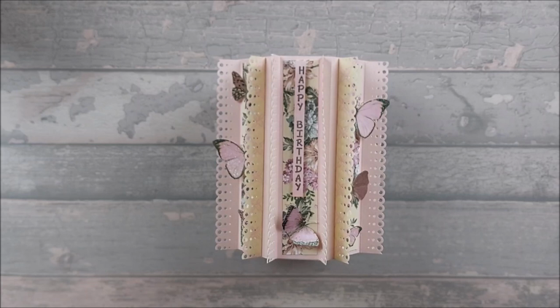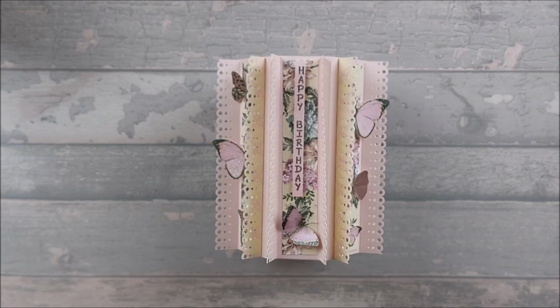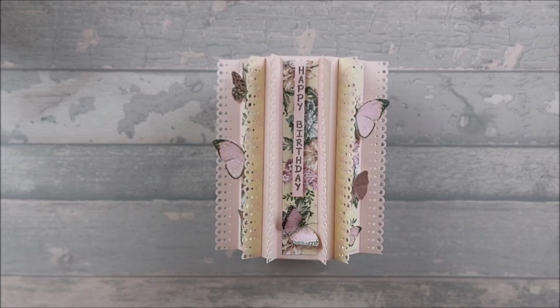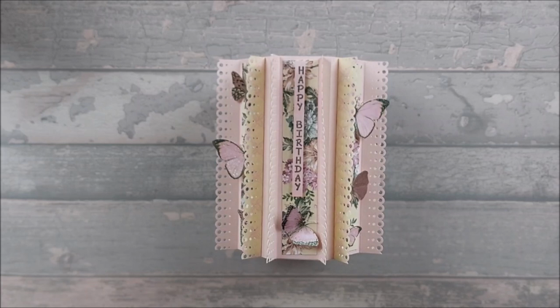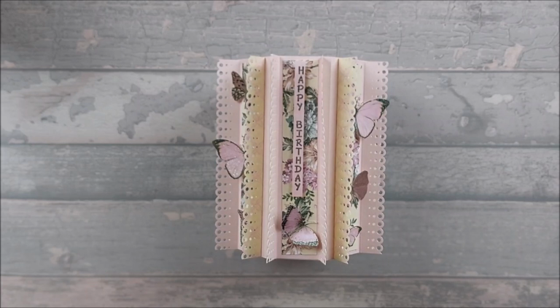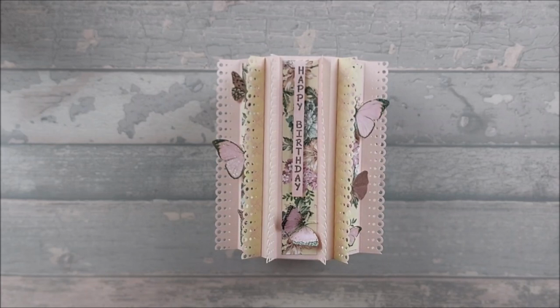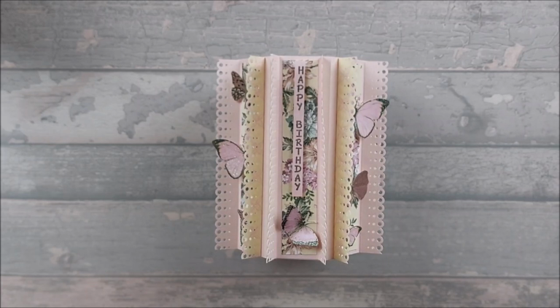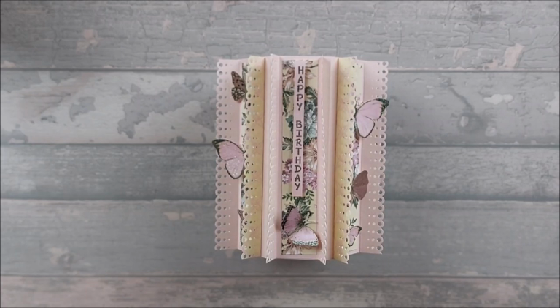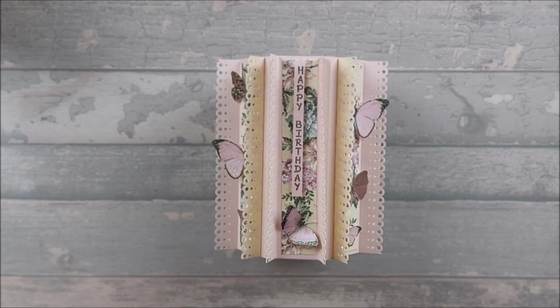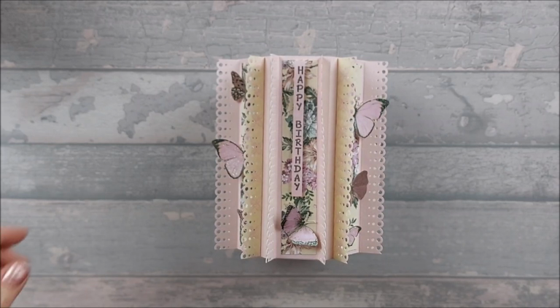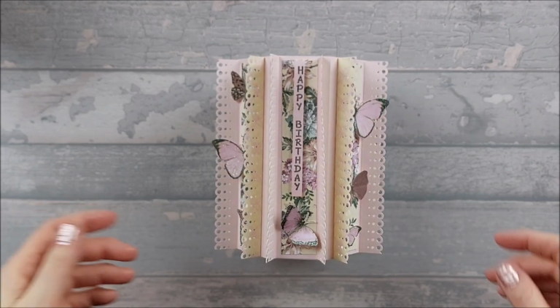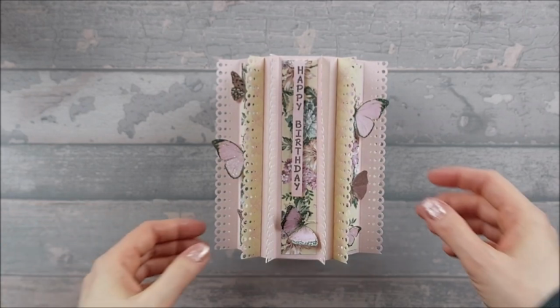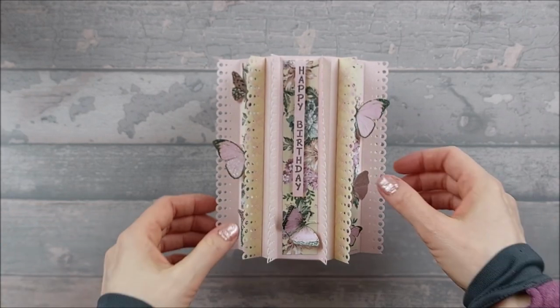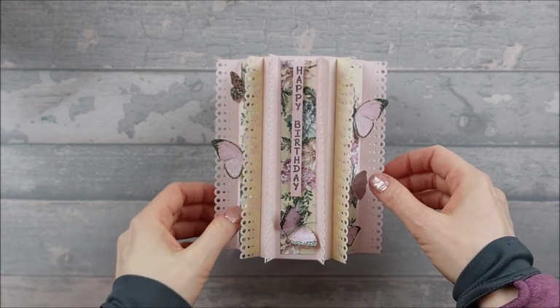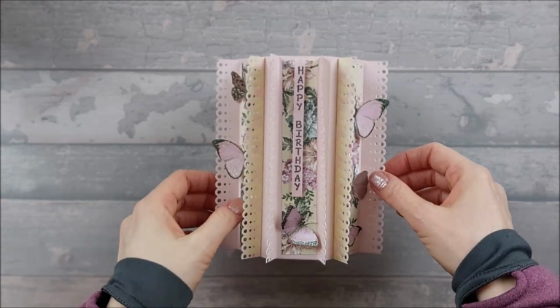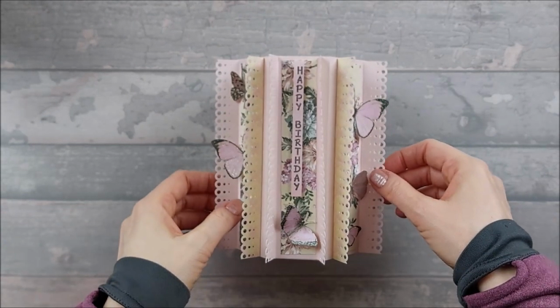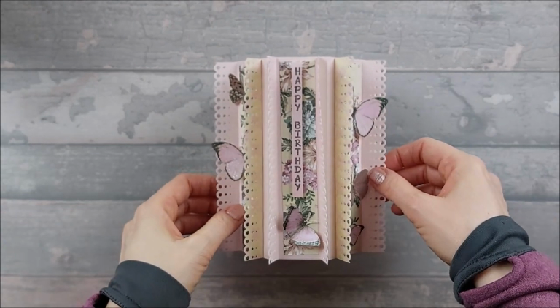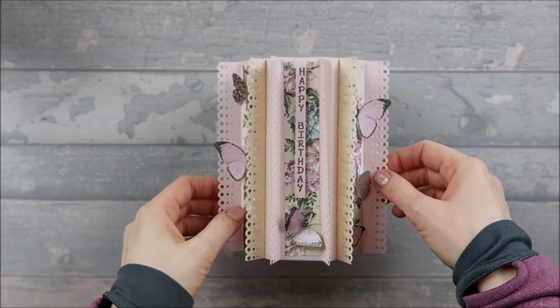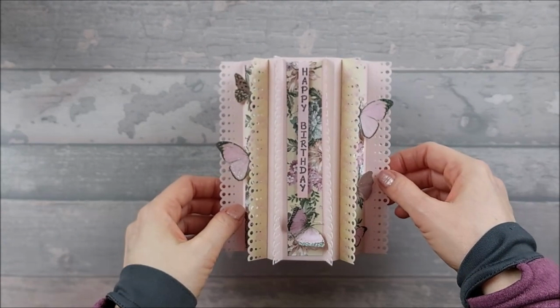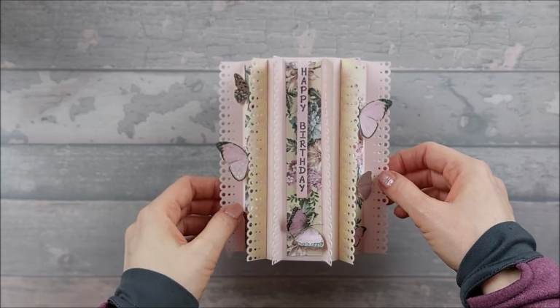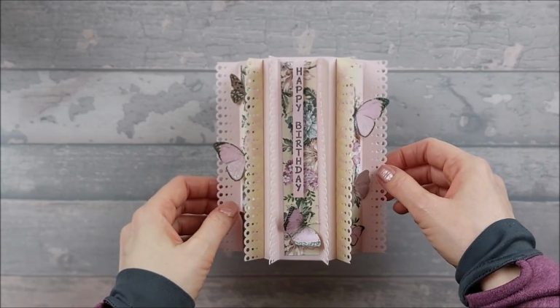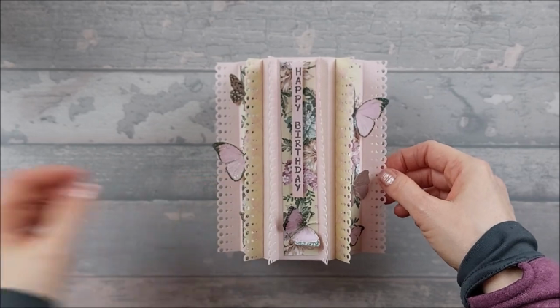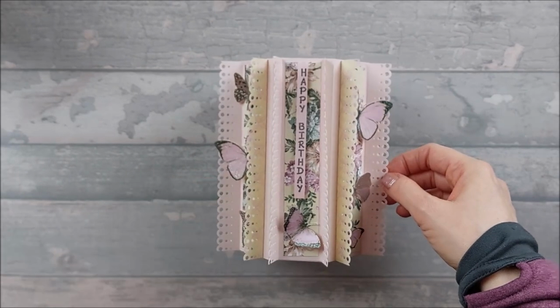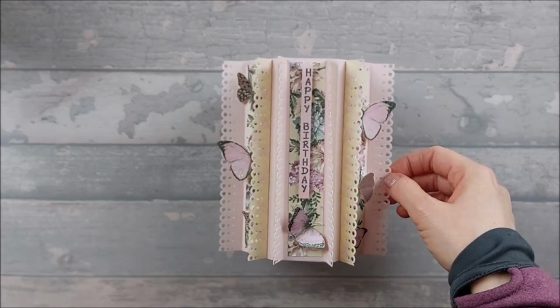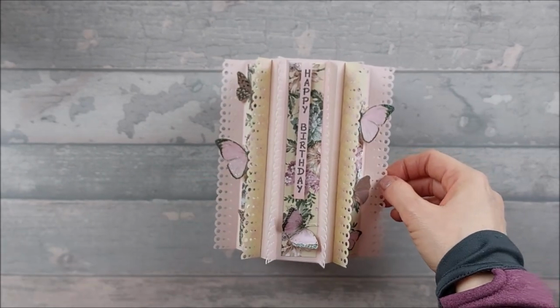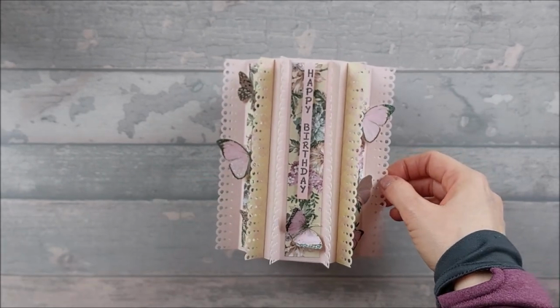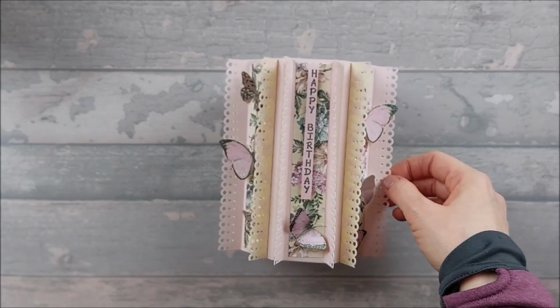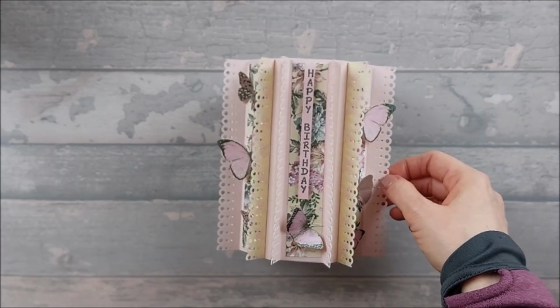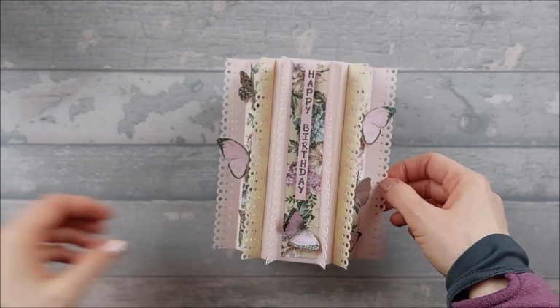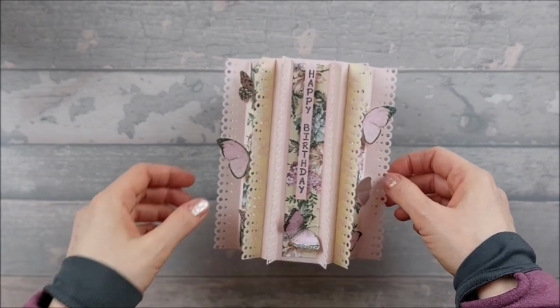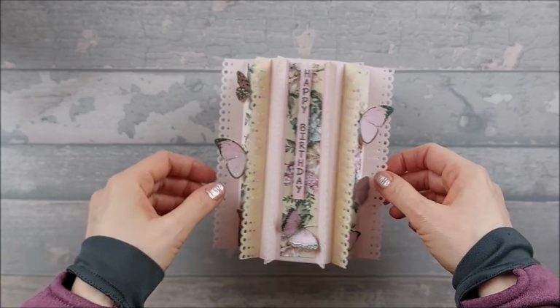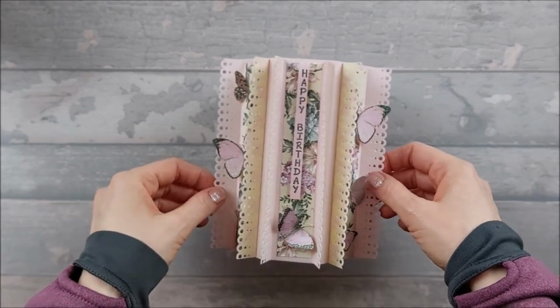Hi everyone, so today we're going to be making this card which is called a Frilled Hexagonal Tower card.